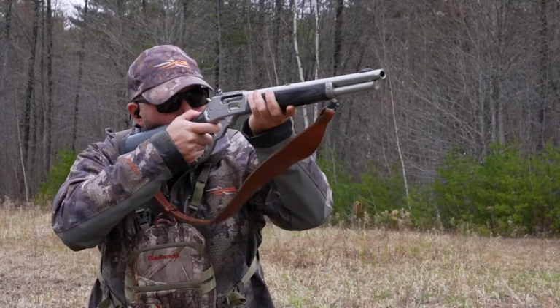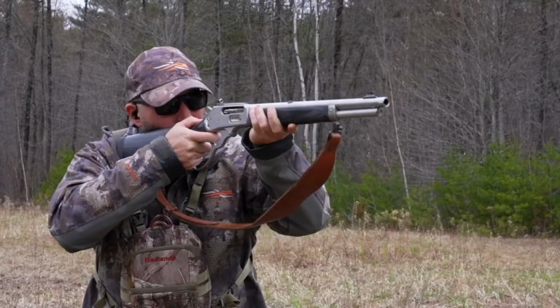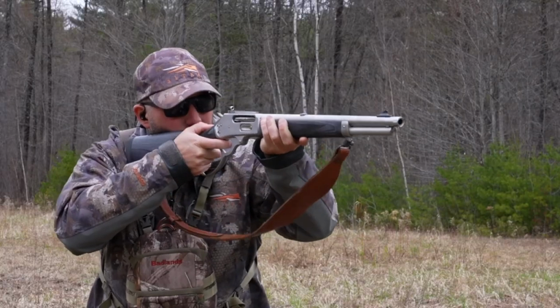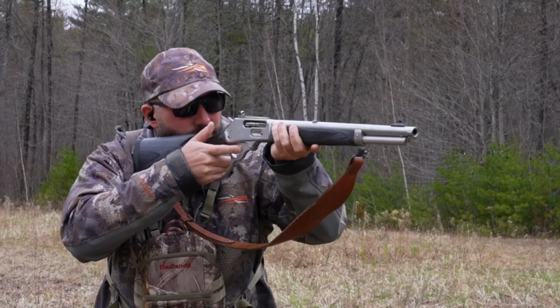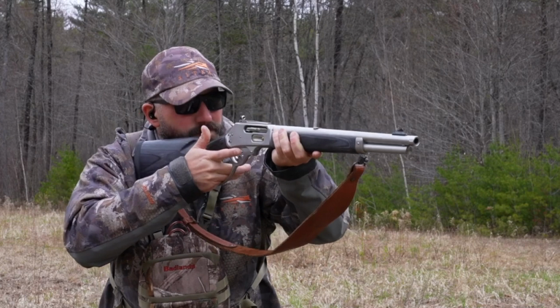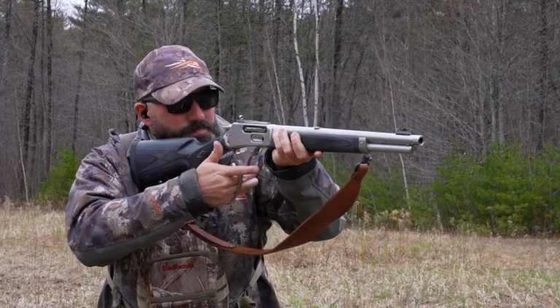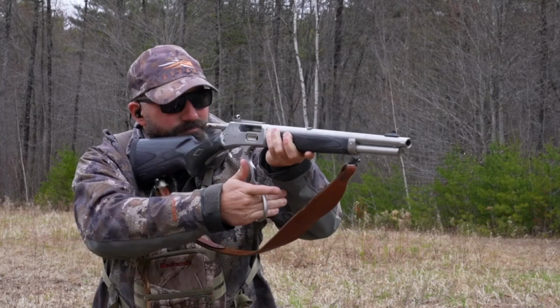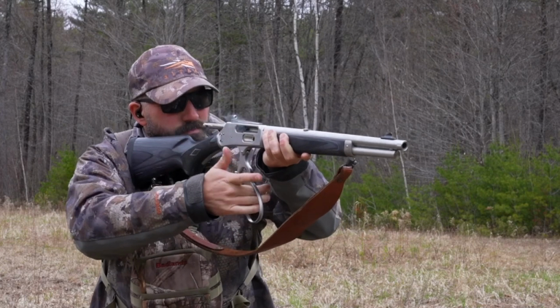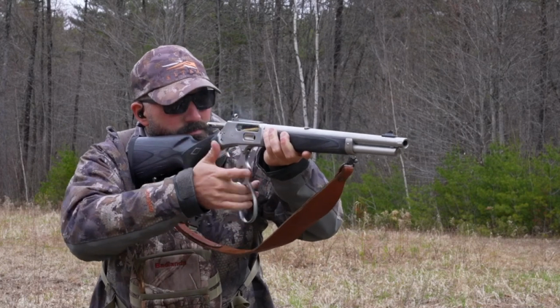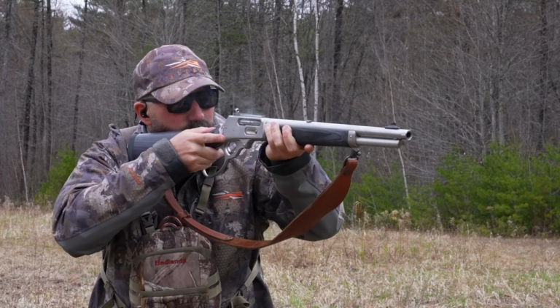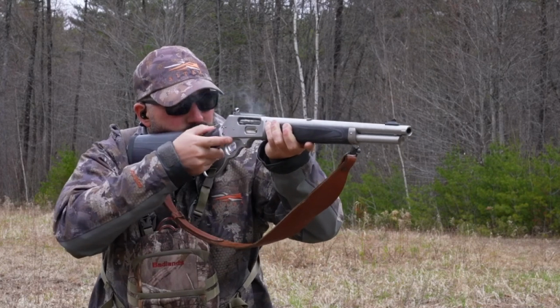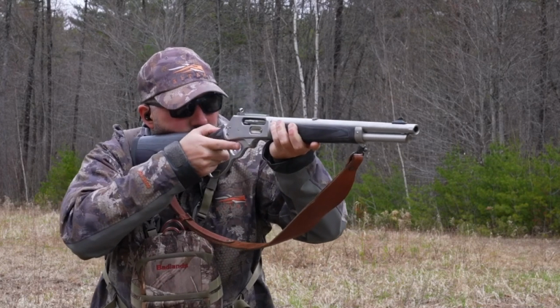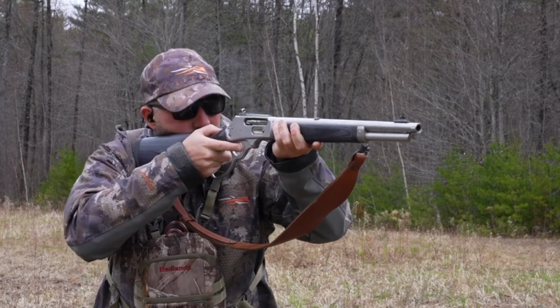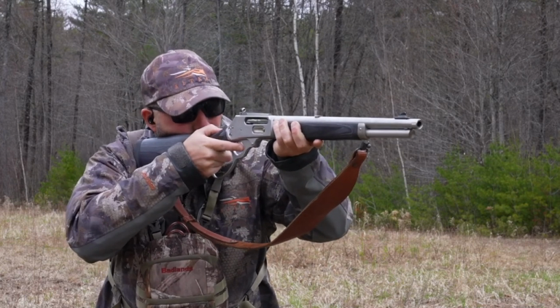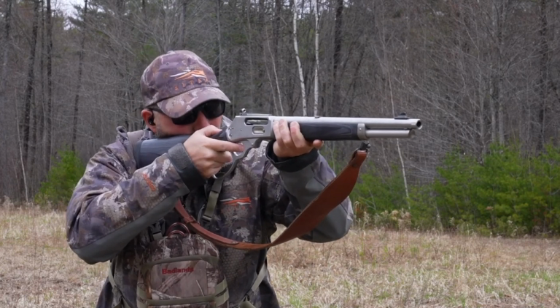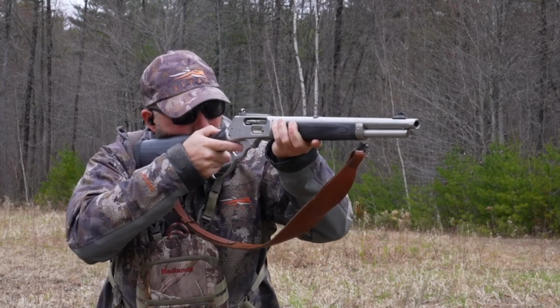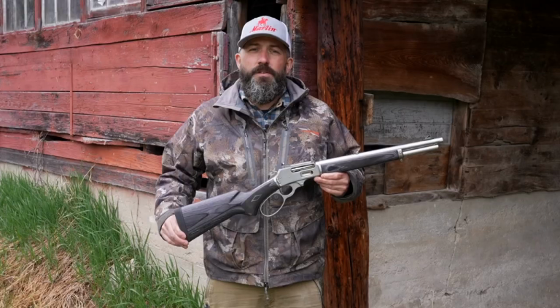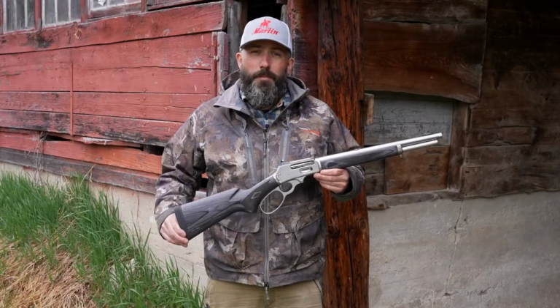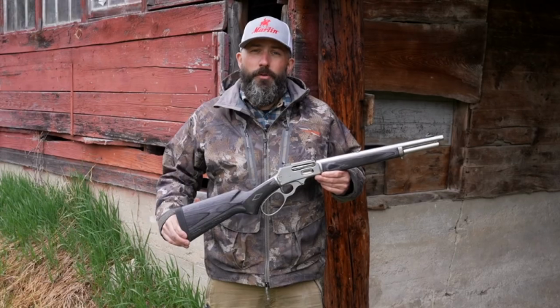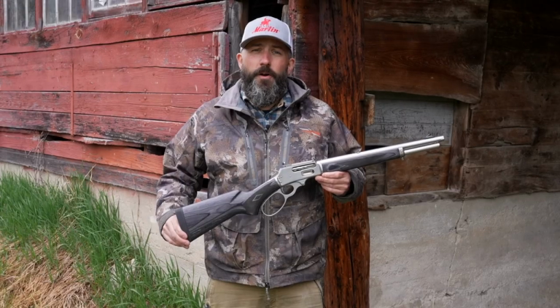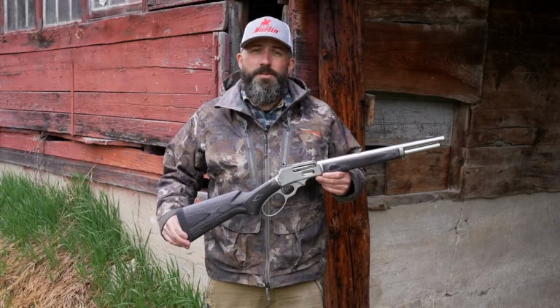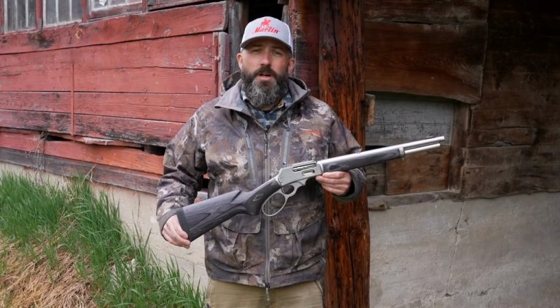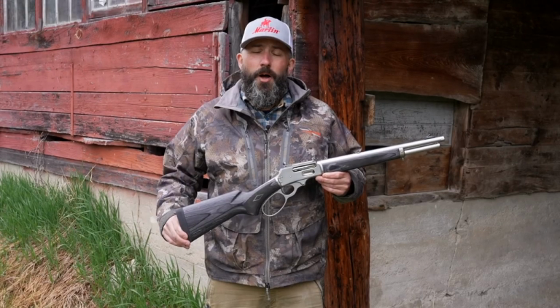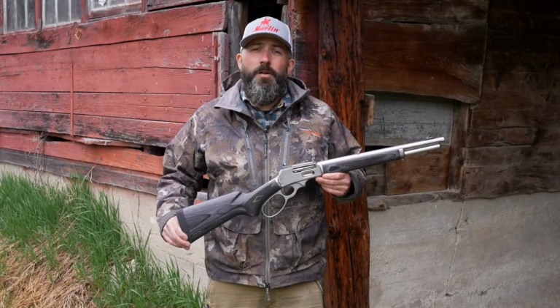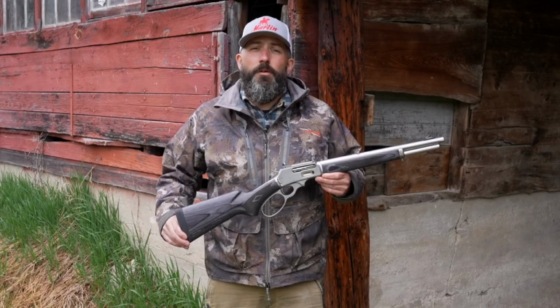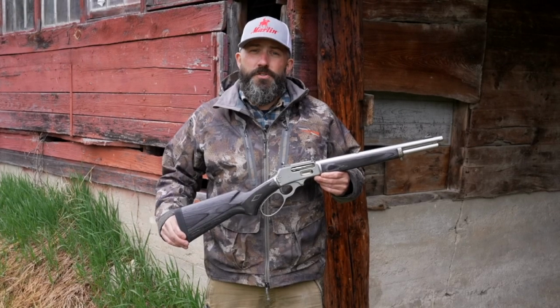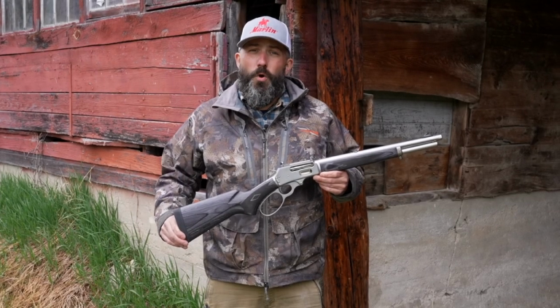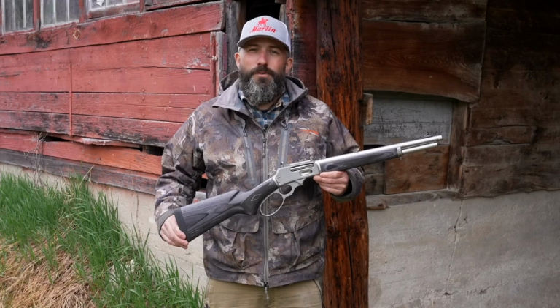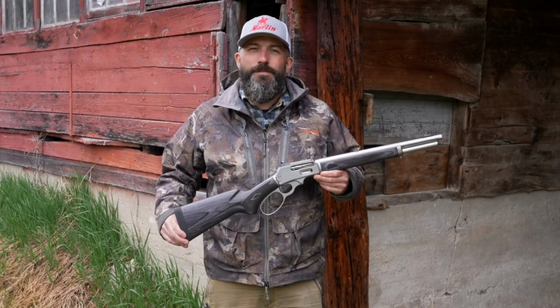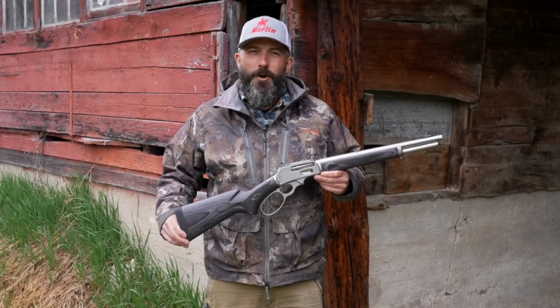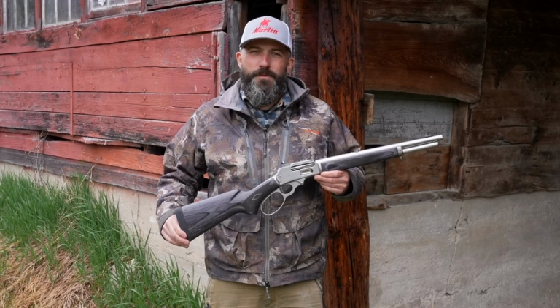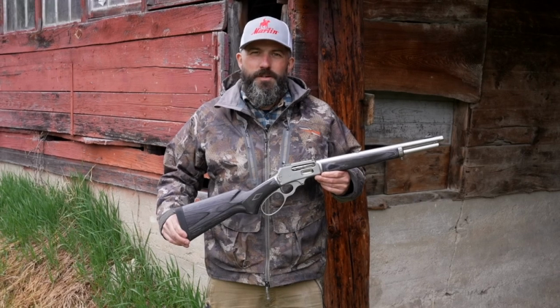So if you're looking to check out the new Marlin 1895 Trapper, visit MarlinFirearms.com or visit your local firearms retailer.